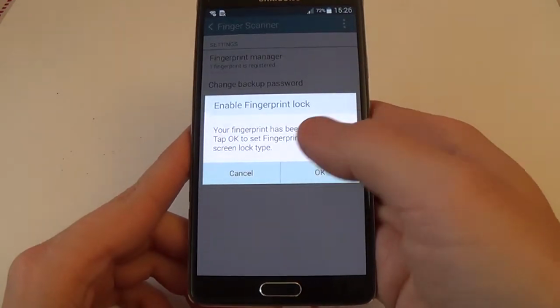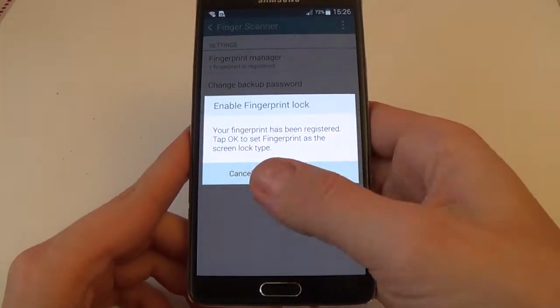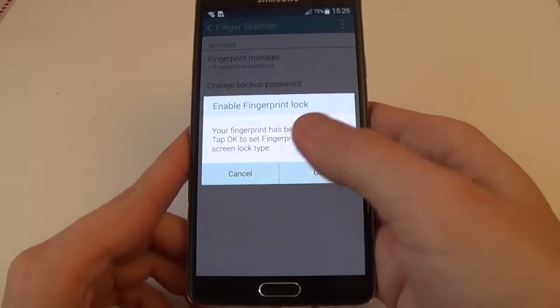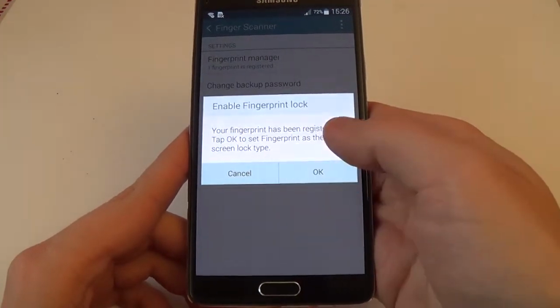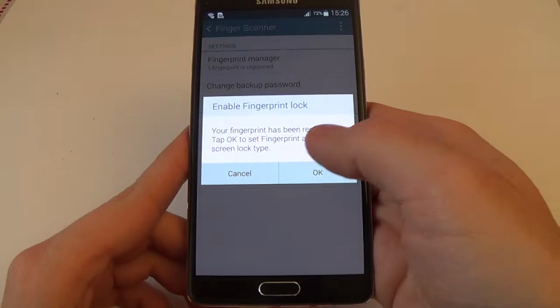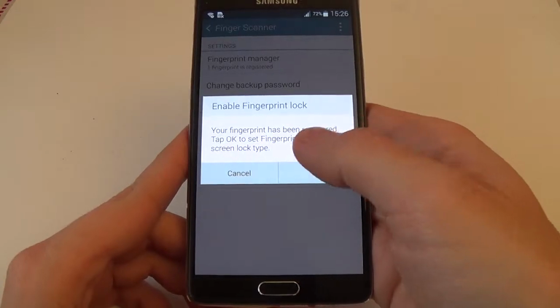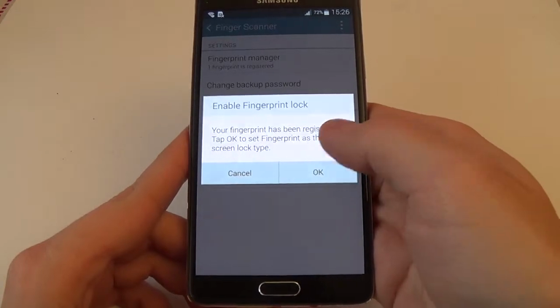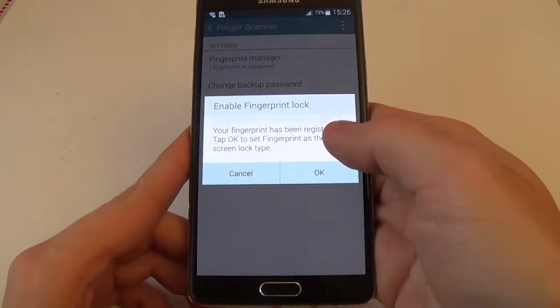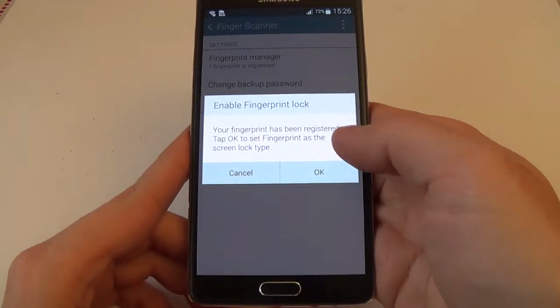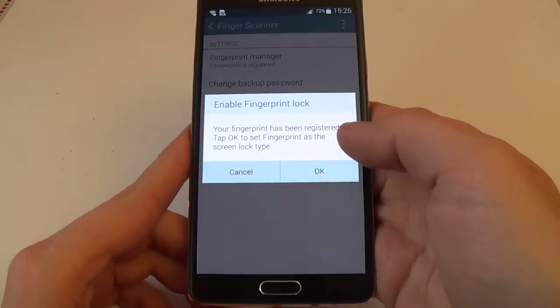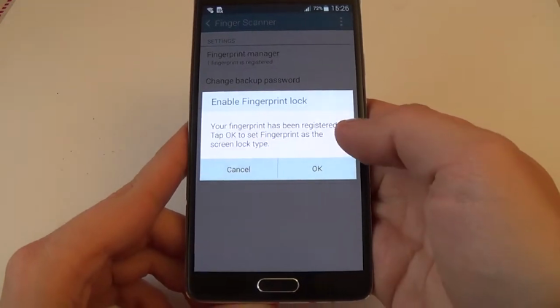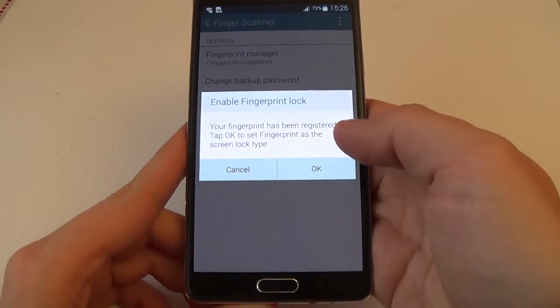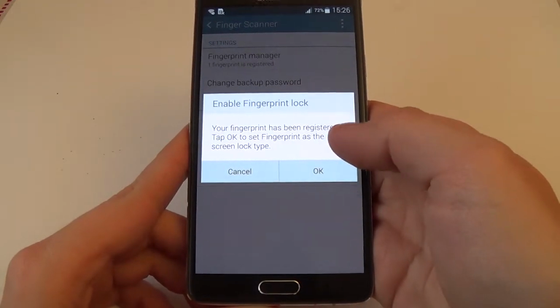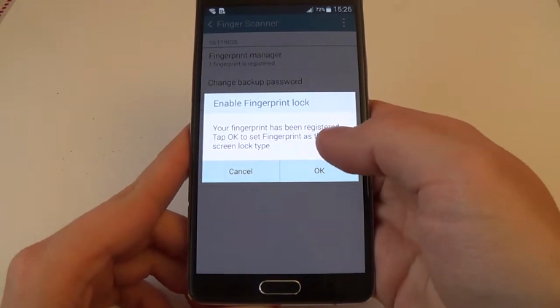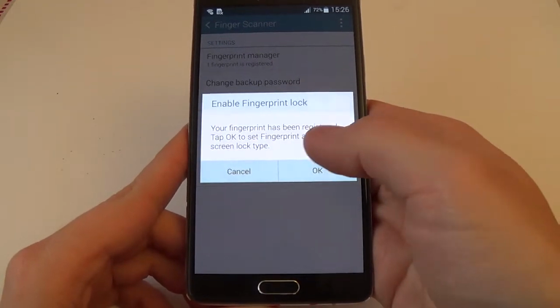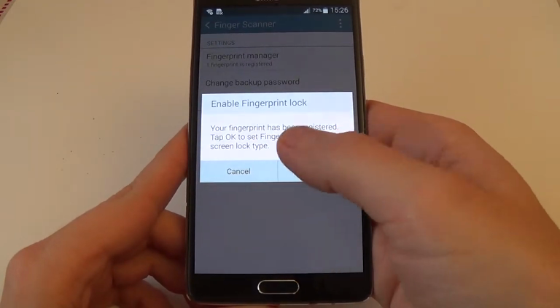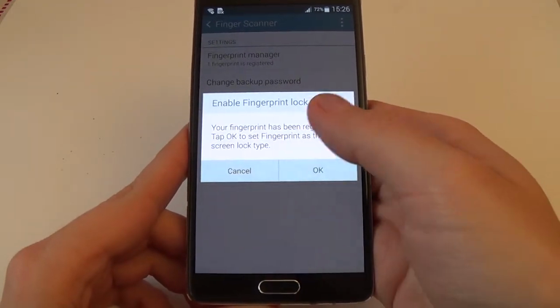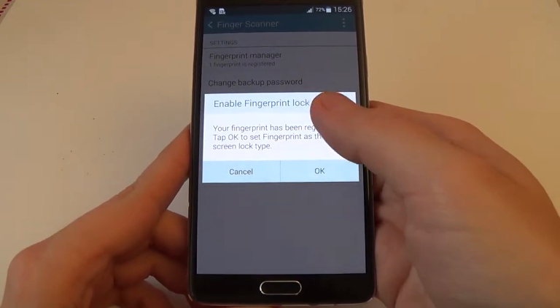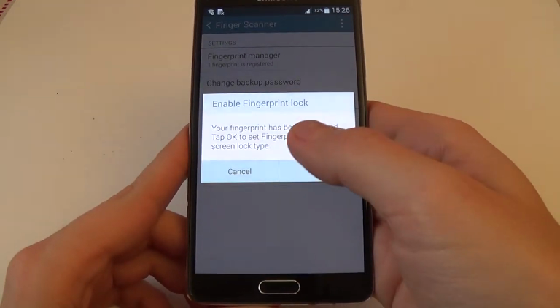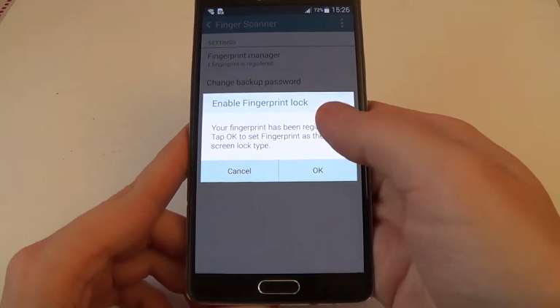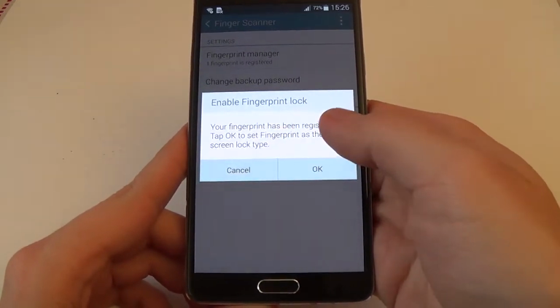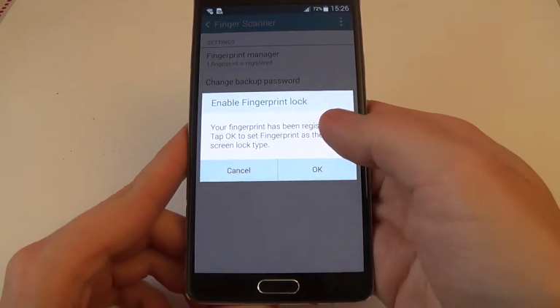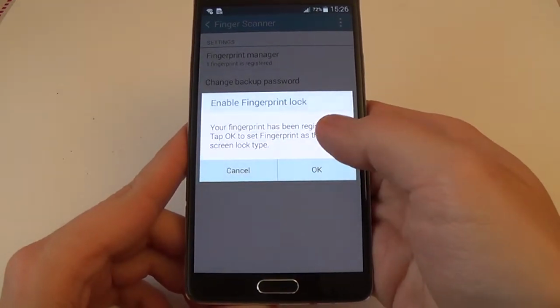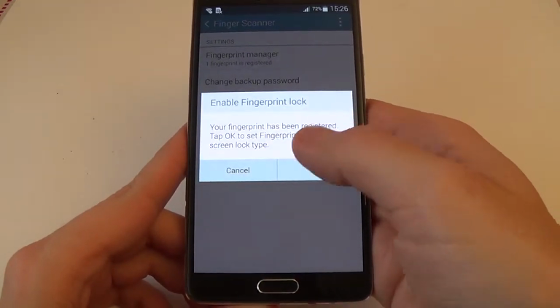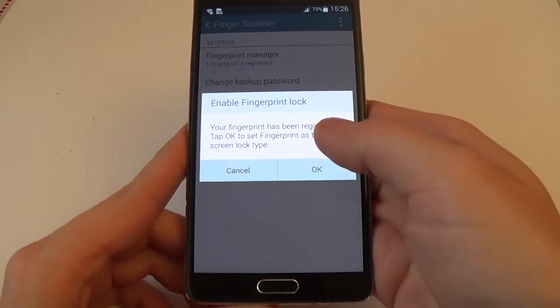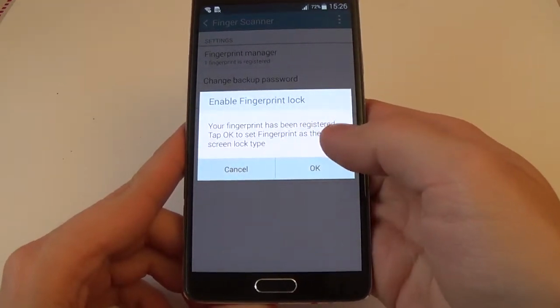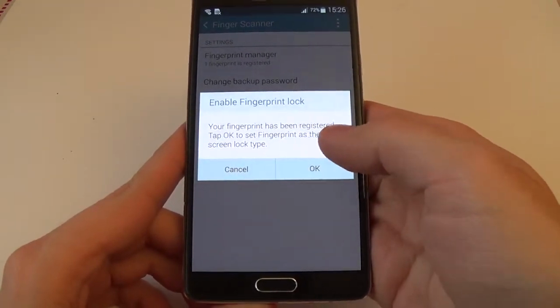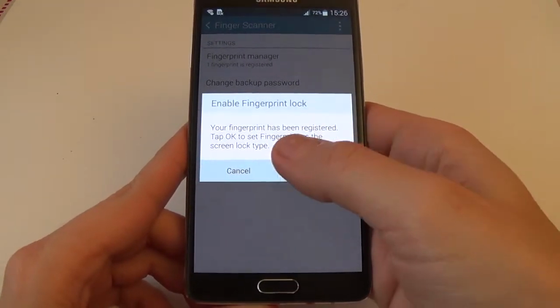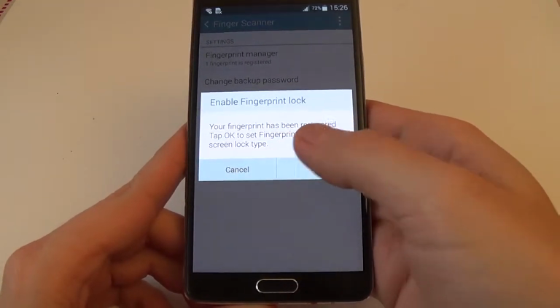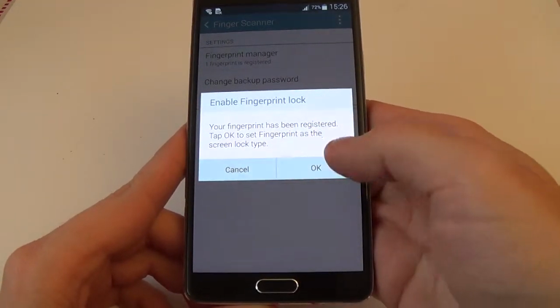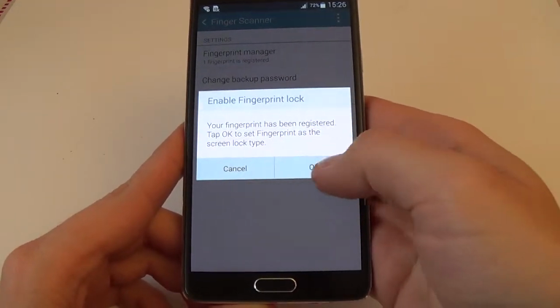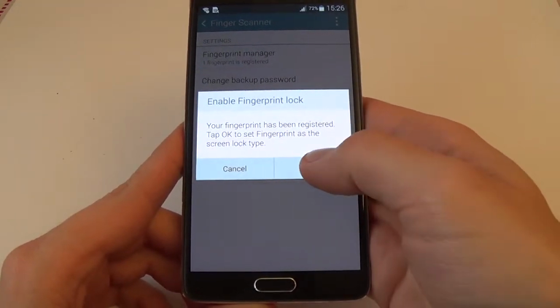Your fingerprint has been registered. Type okay to set the fingerprint as the screen lock type.